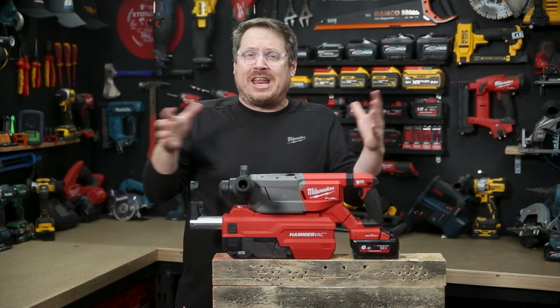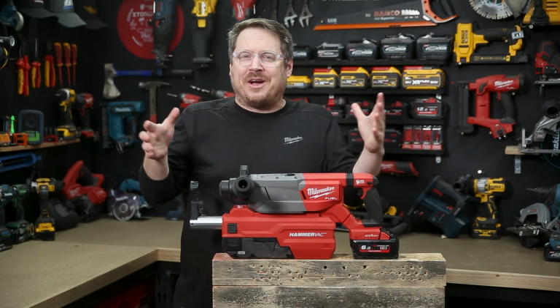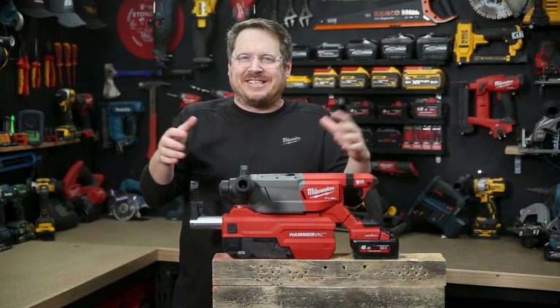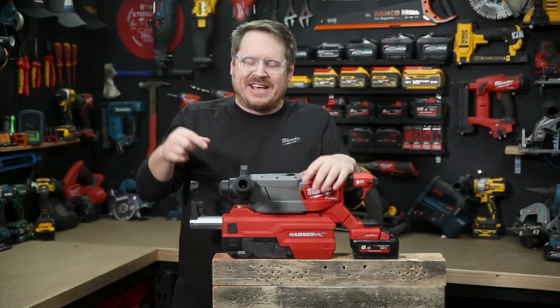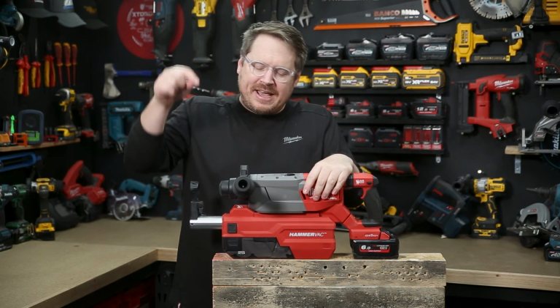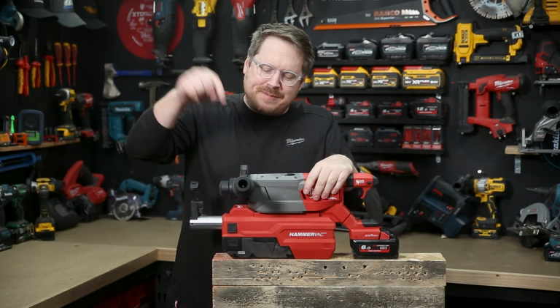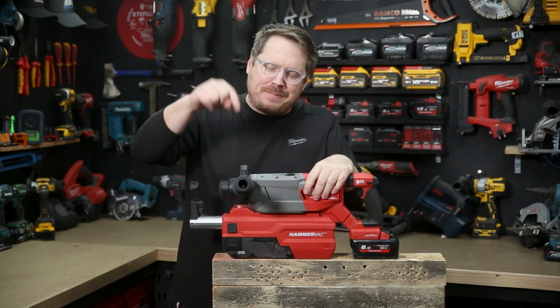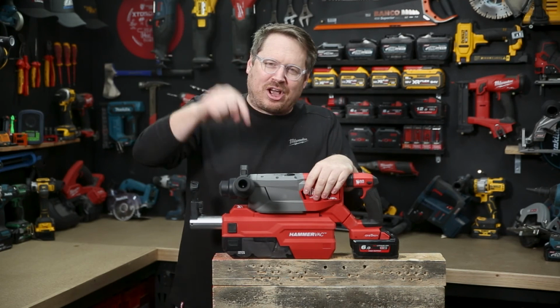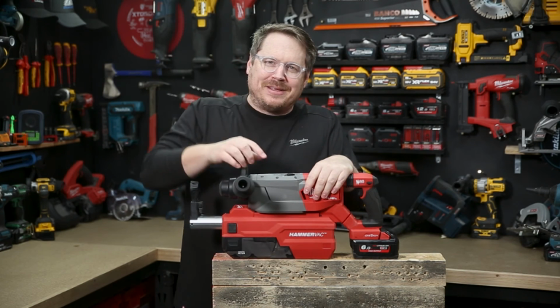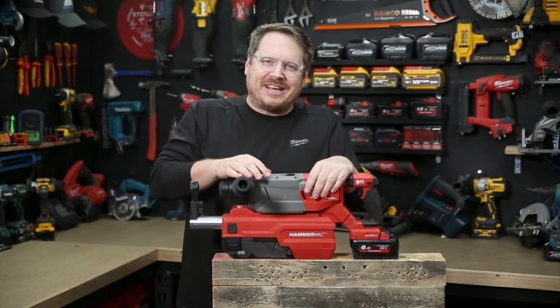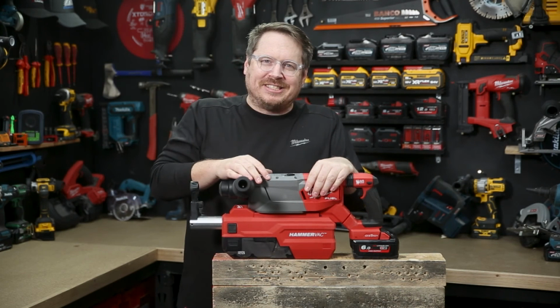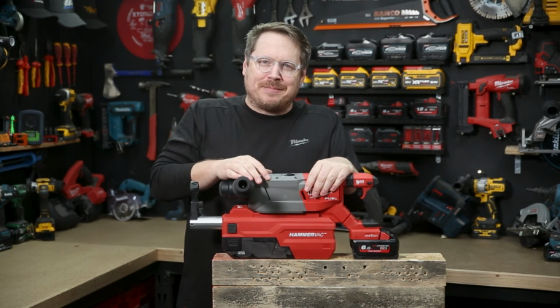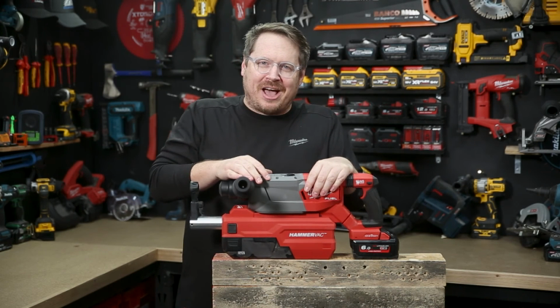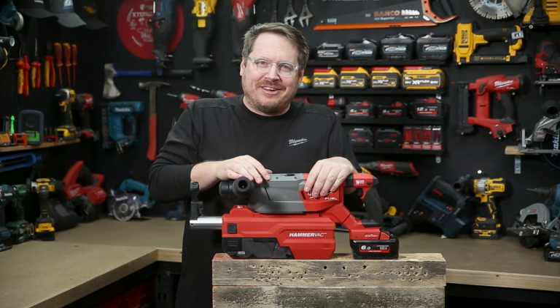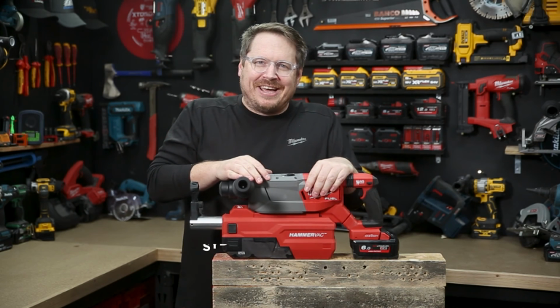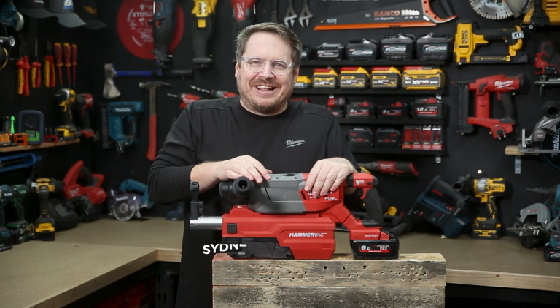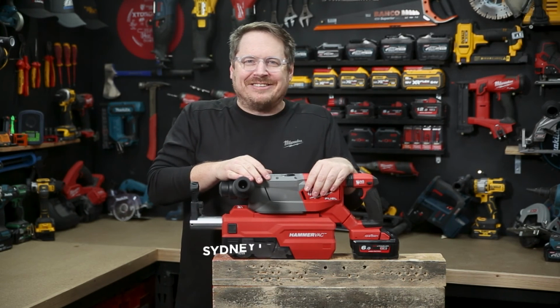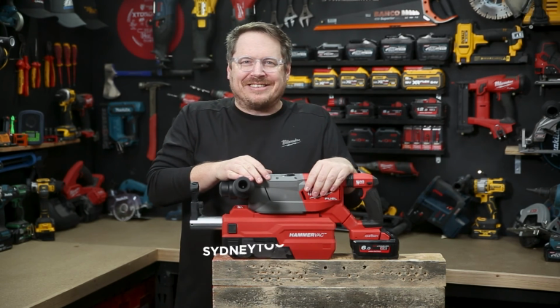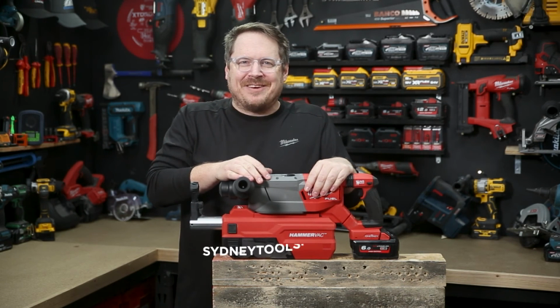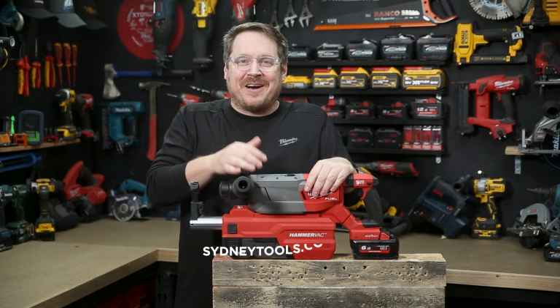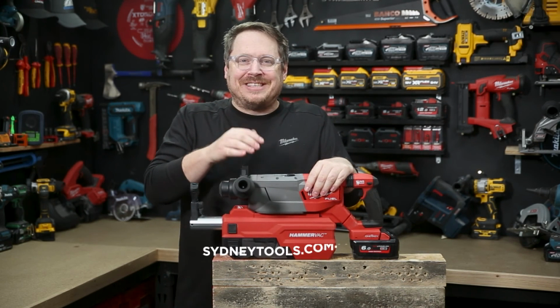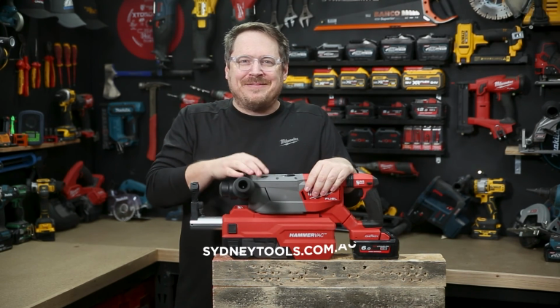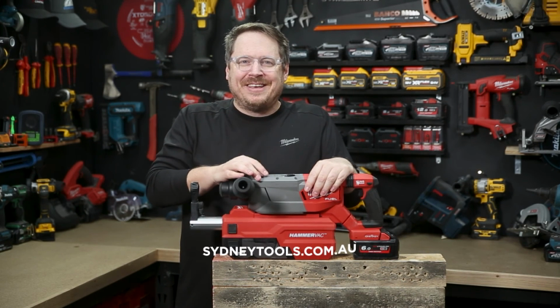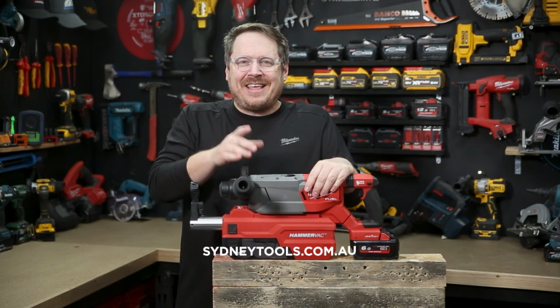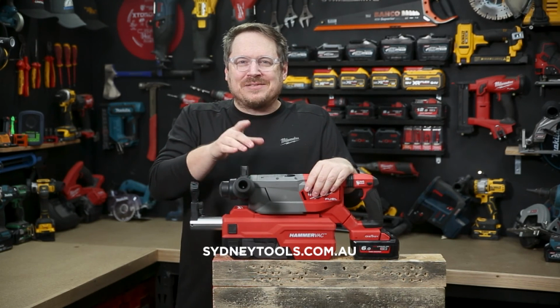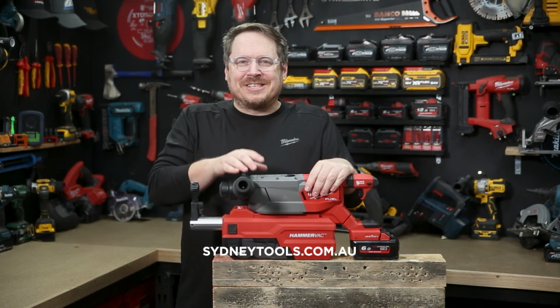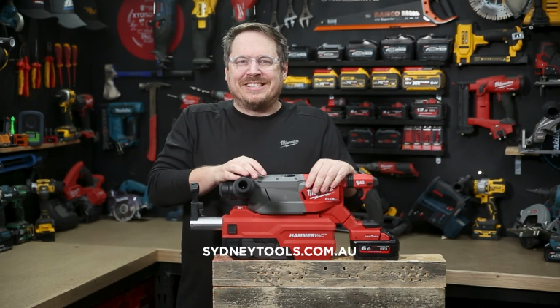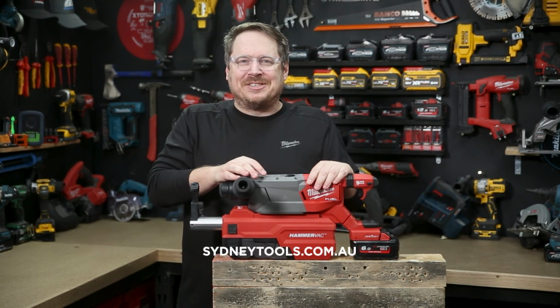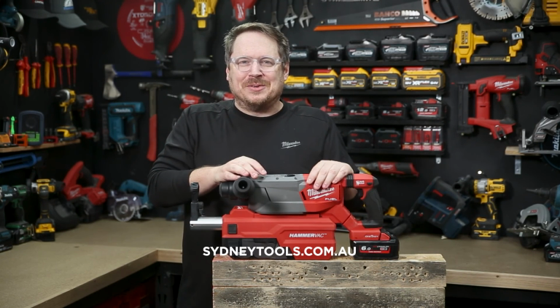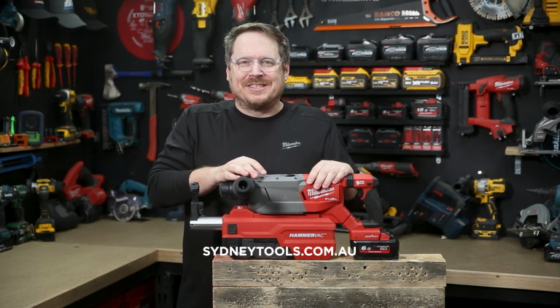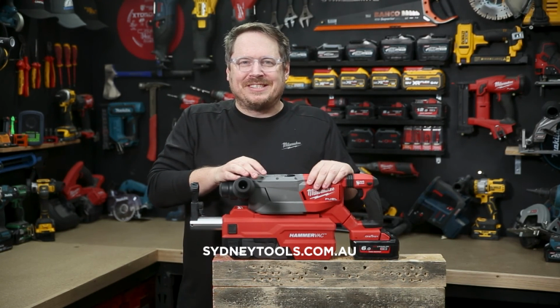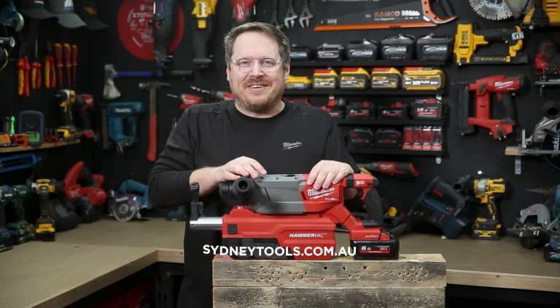If you've got any questions, hit me up in the comment section down below. And until next time, I'm Tim — thanks for watching Sydney Tools TV.